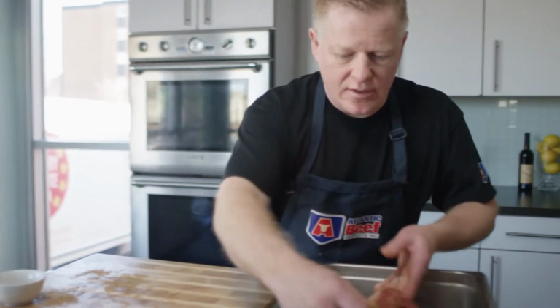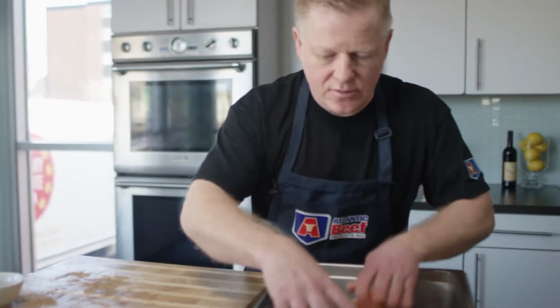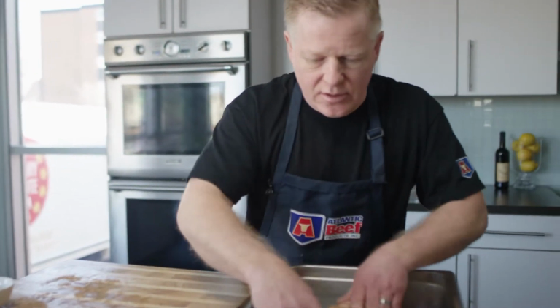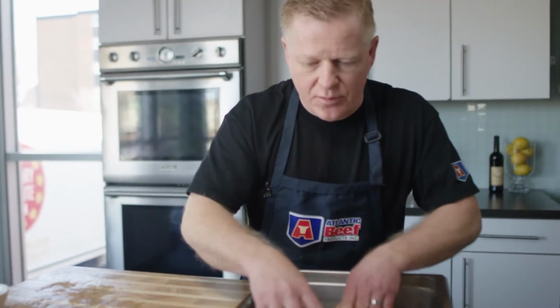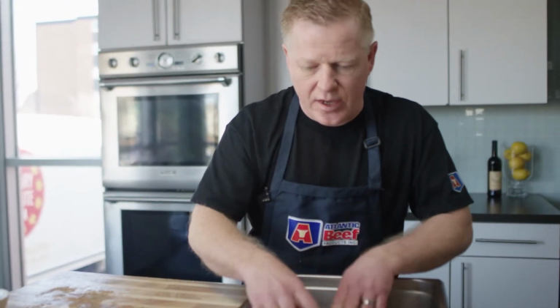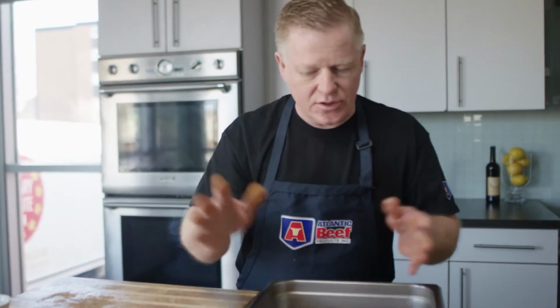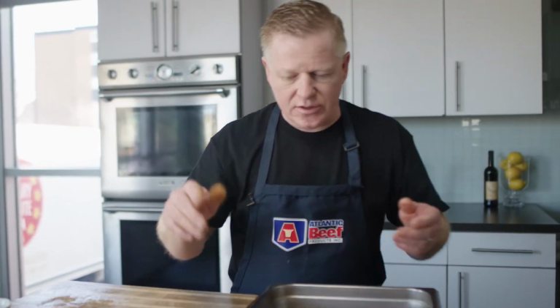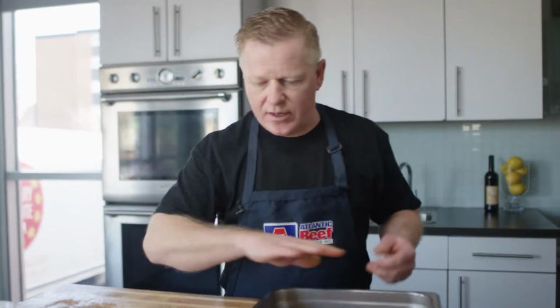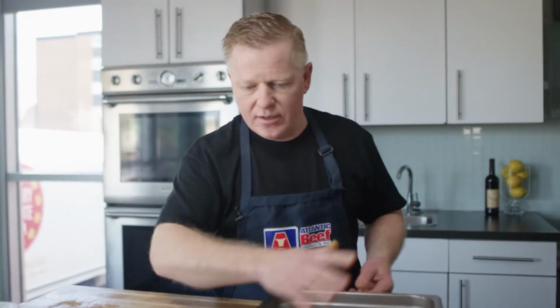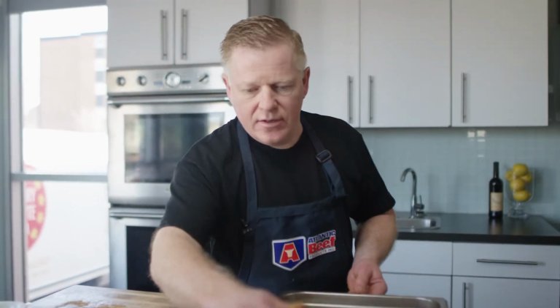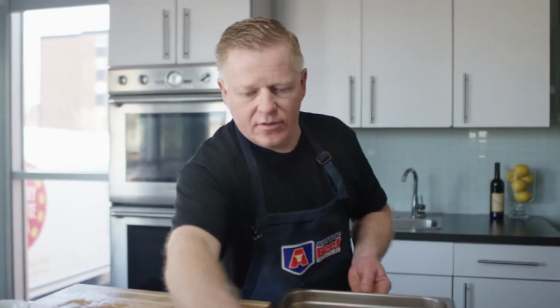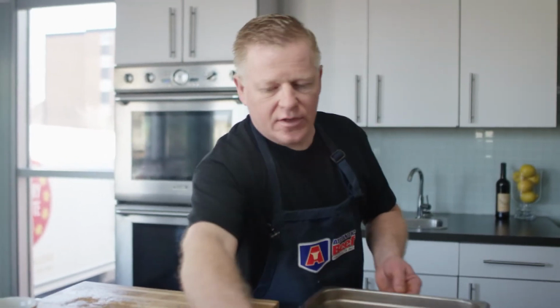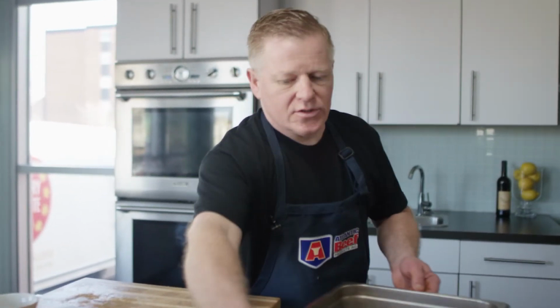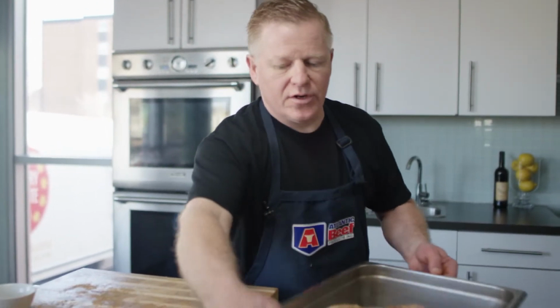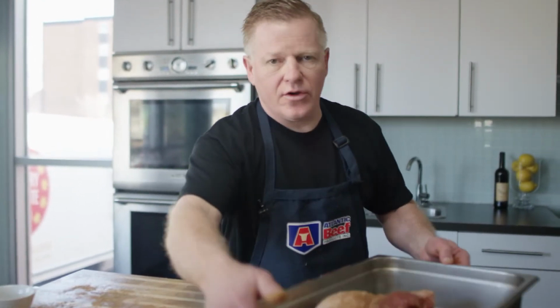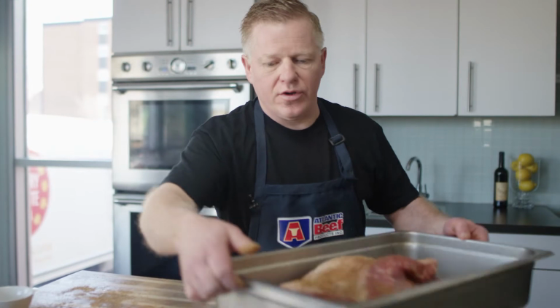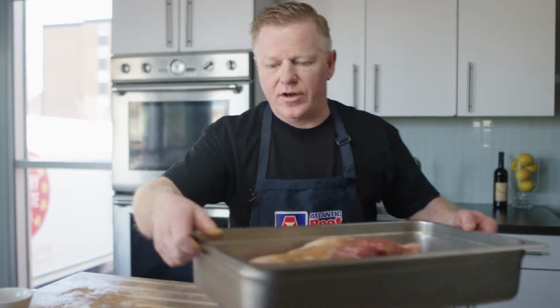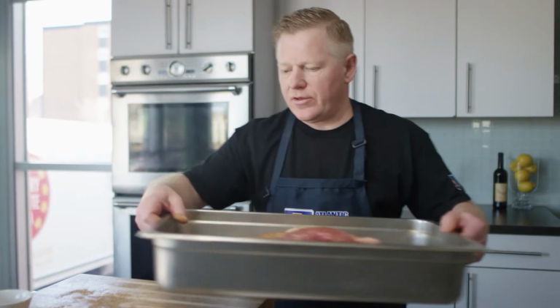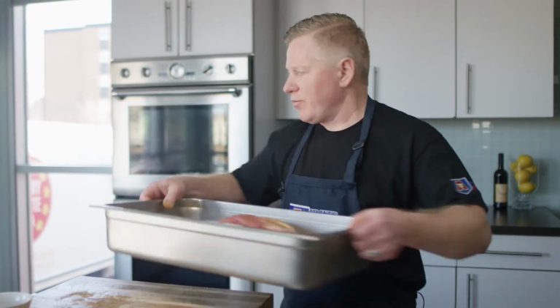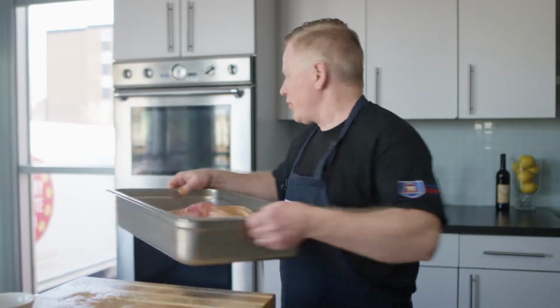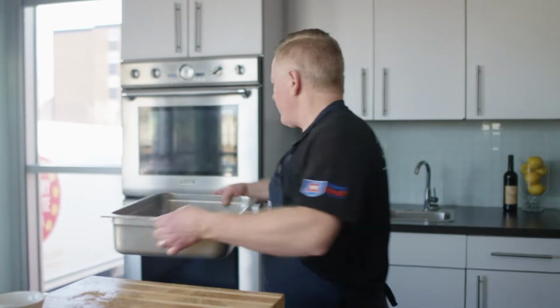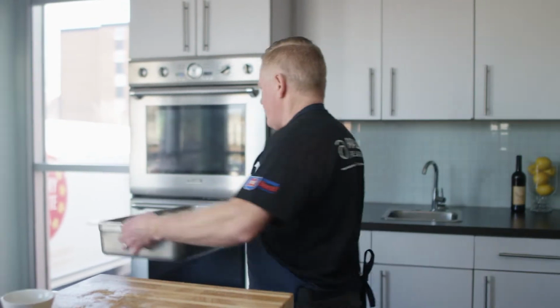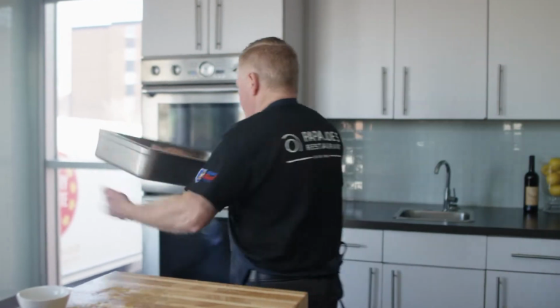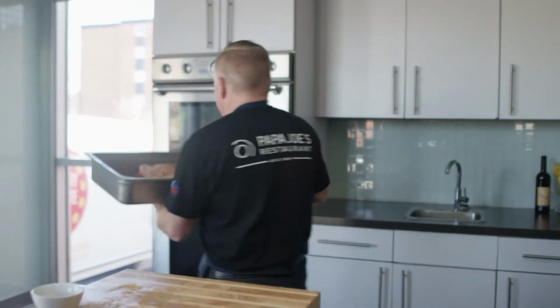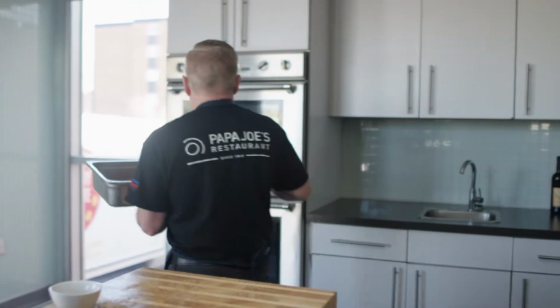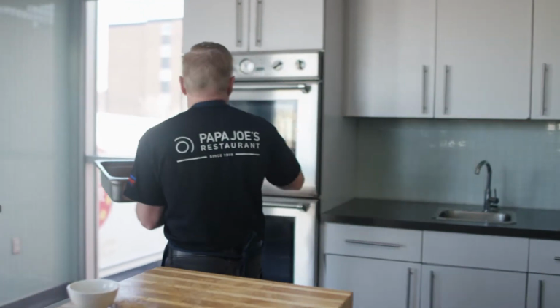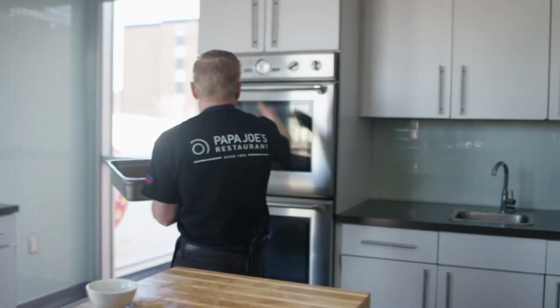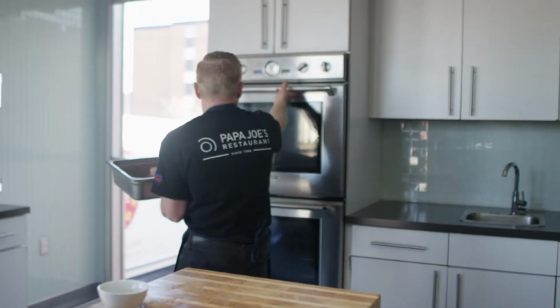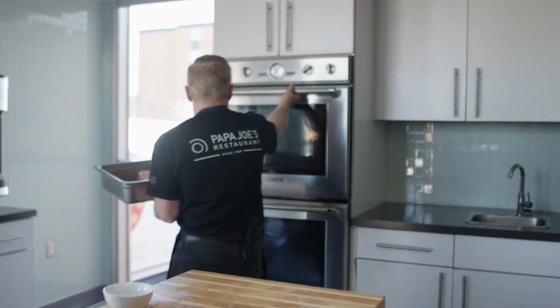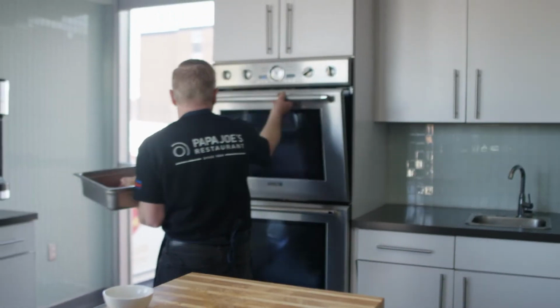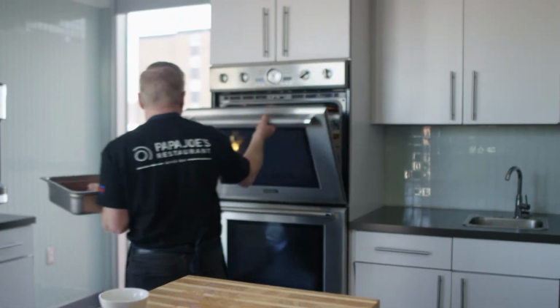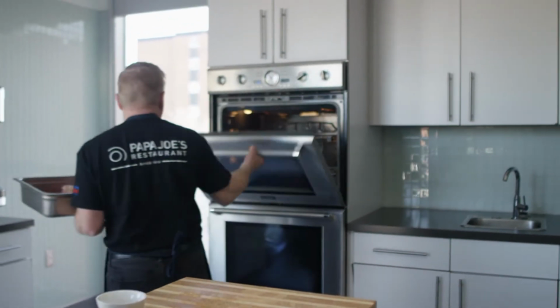So in the pan, just like that. Nothing else — you don't need any oil or anything. Bring it over and put it in the oven.